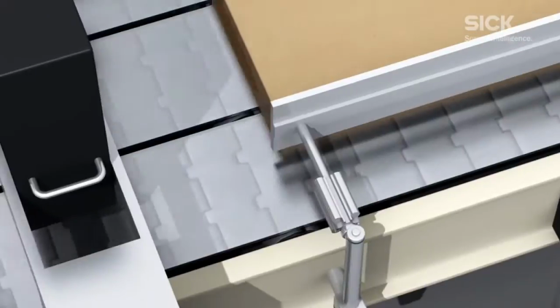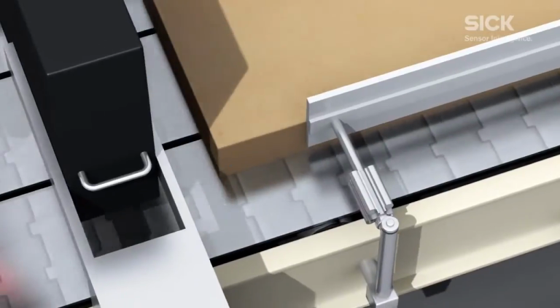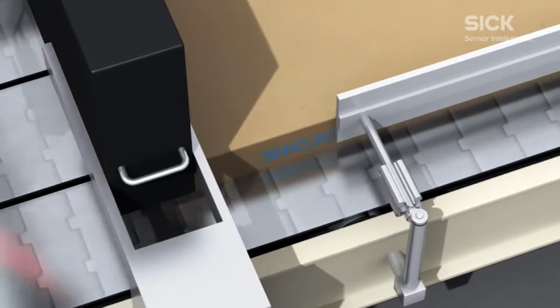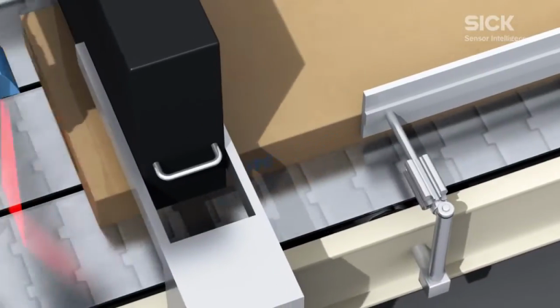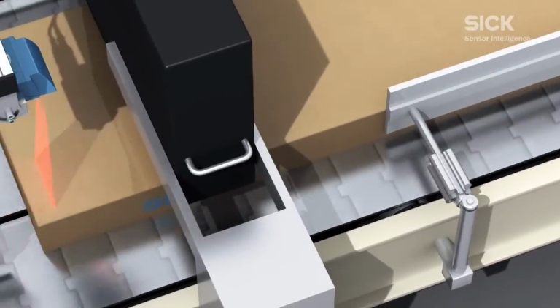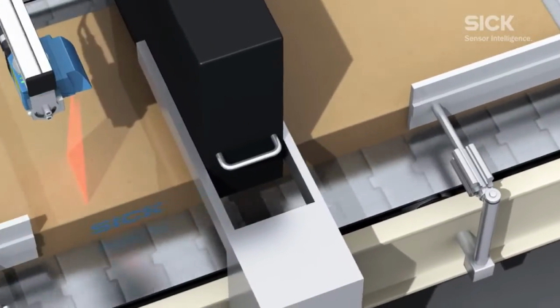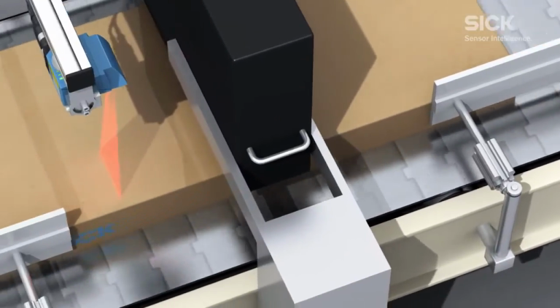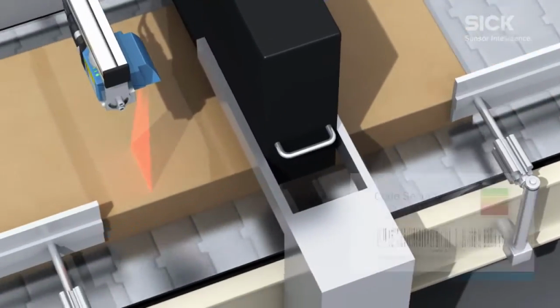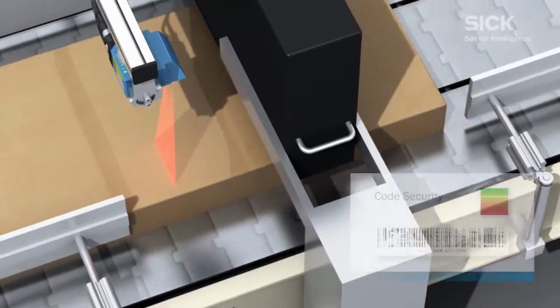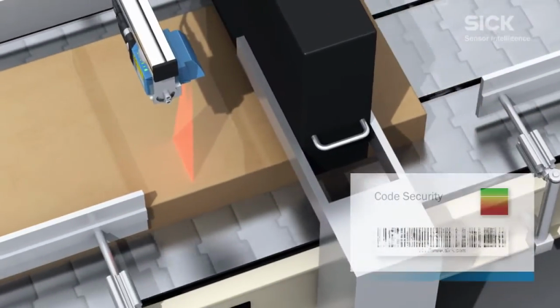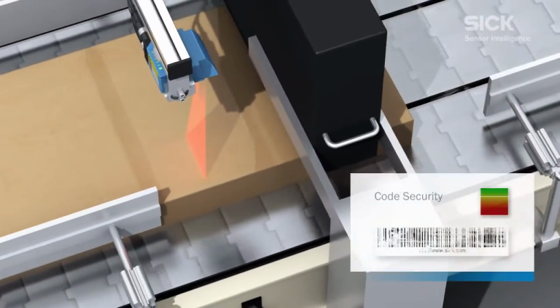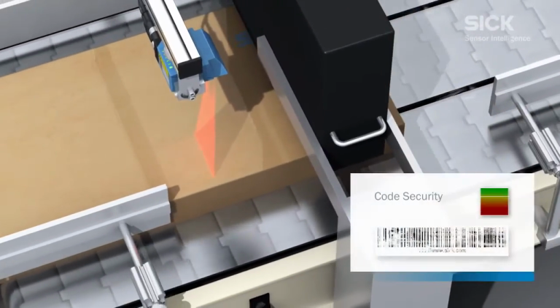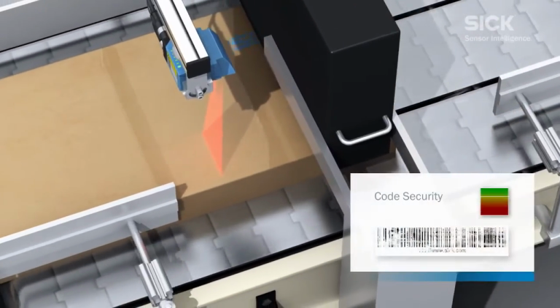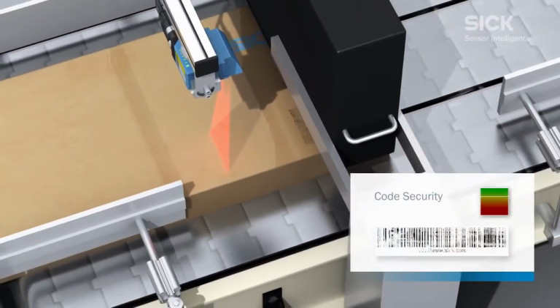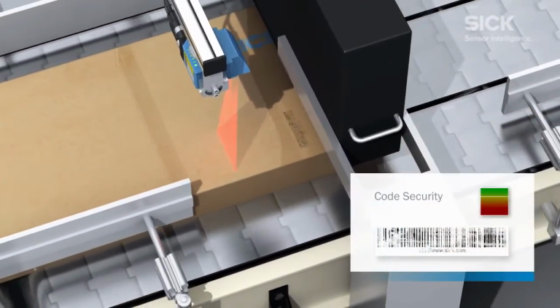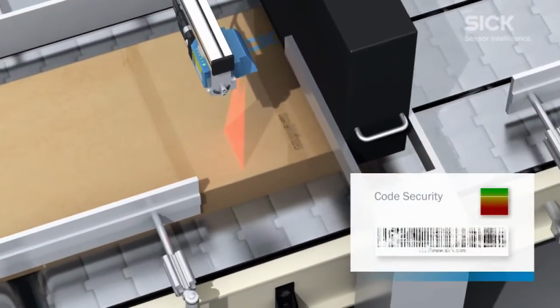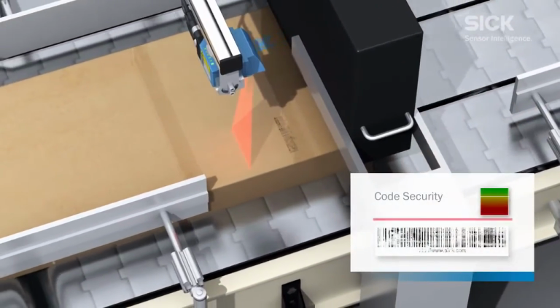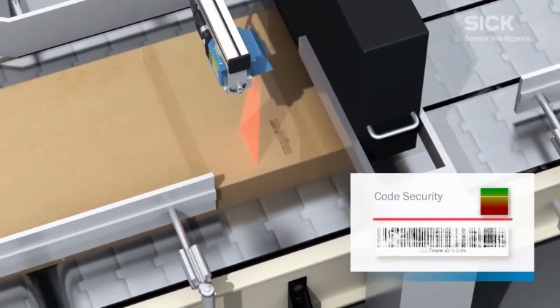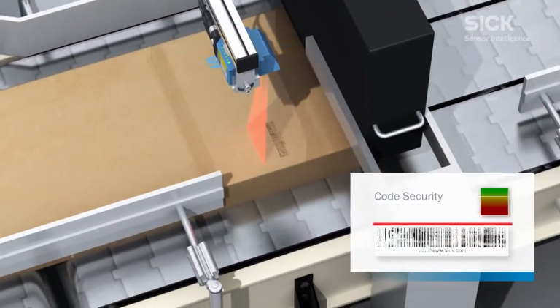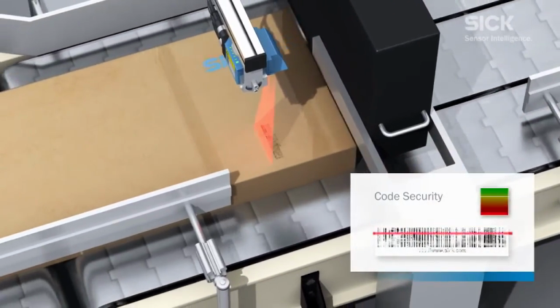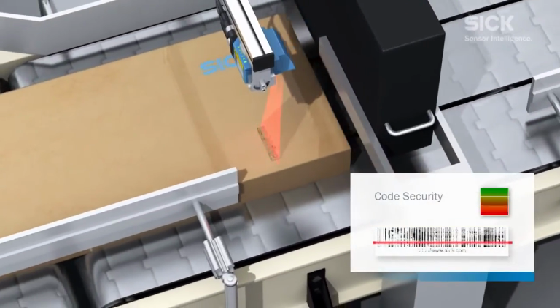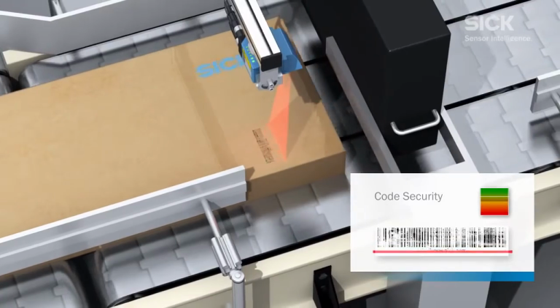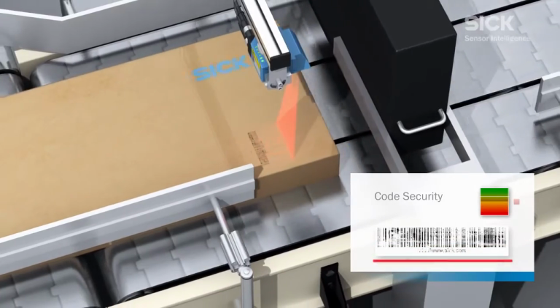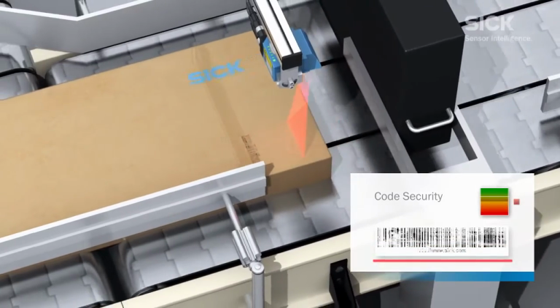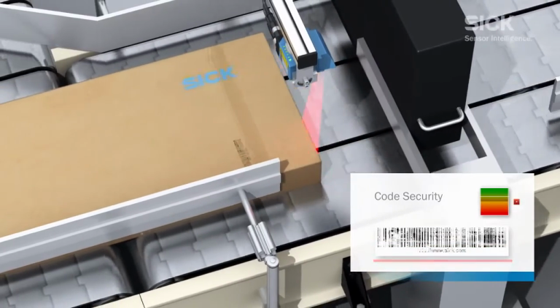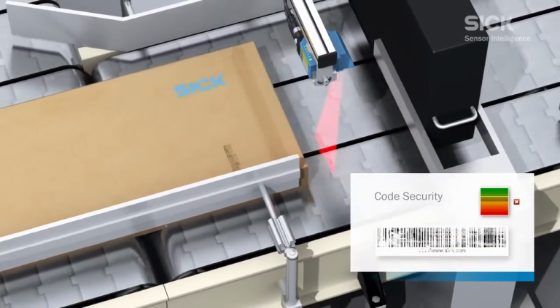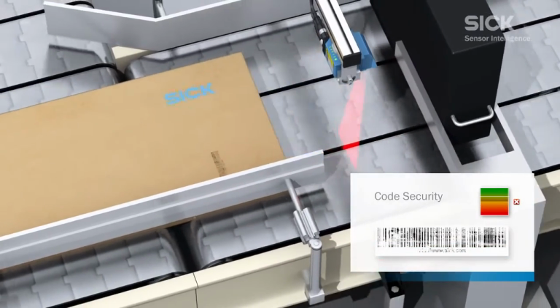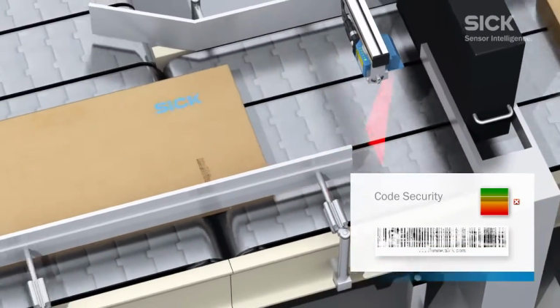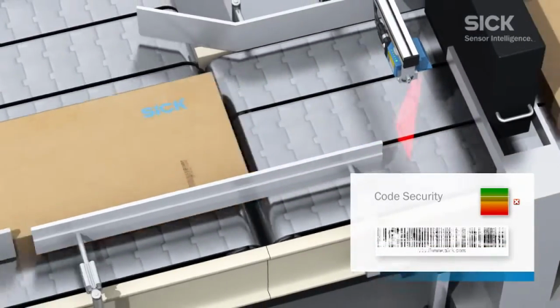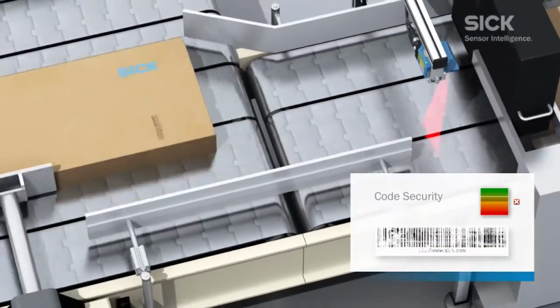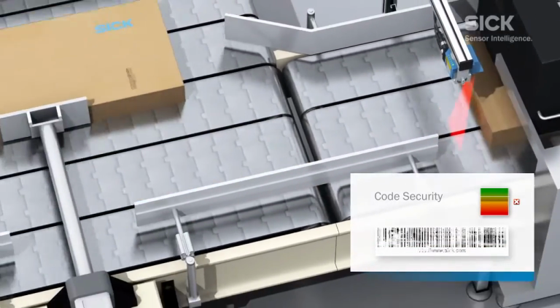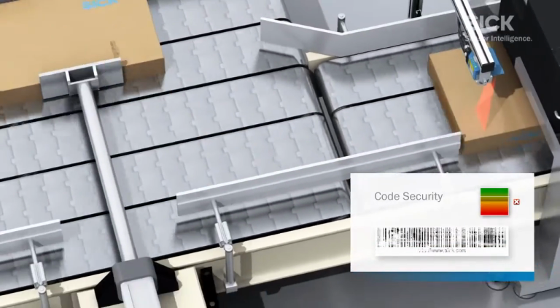If code quality is too poor or the level of security too low, the associated object is discharged automatically.